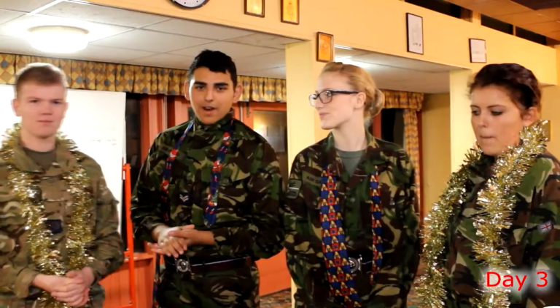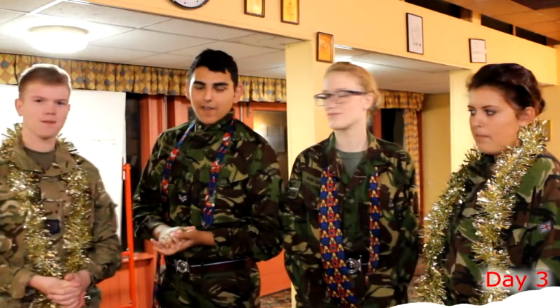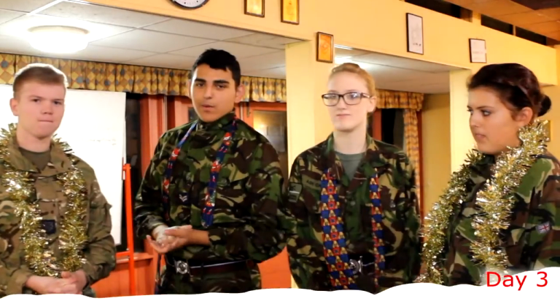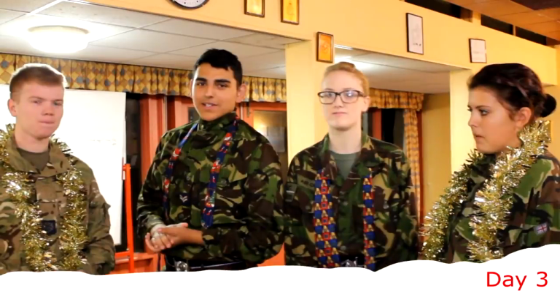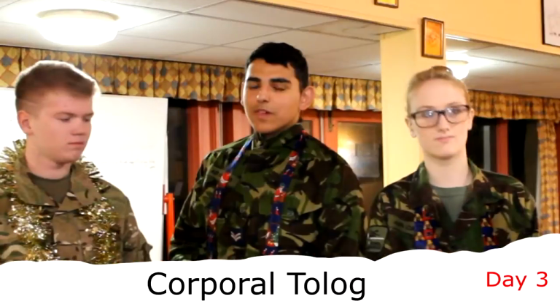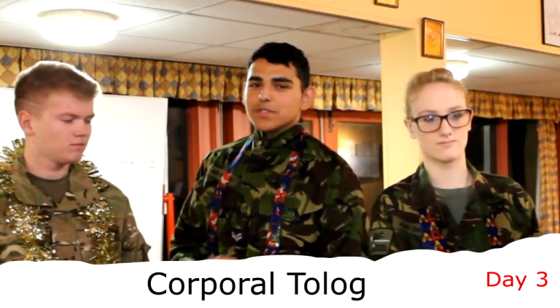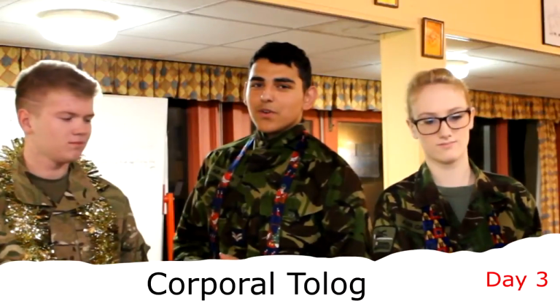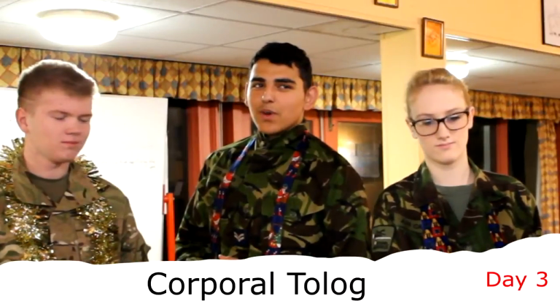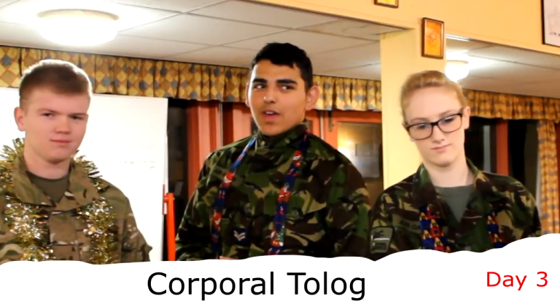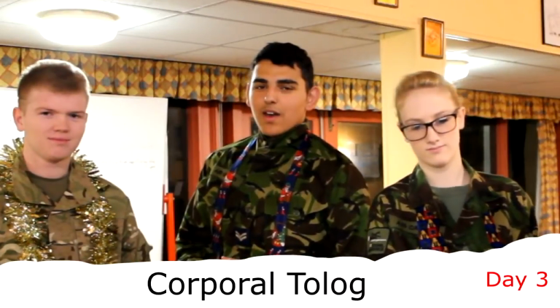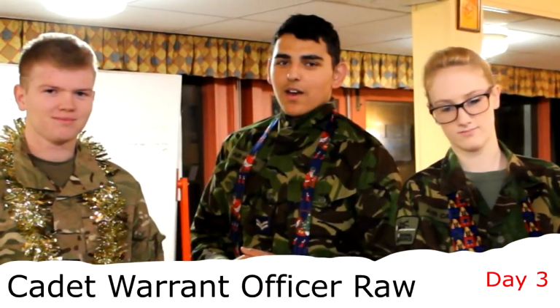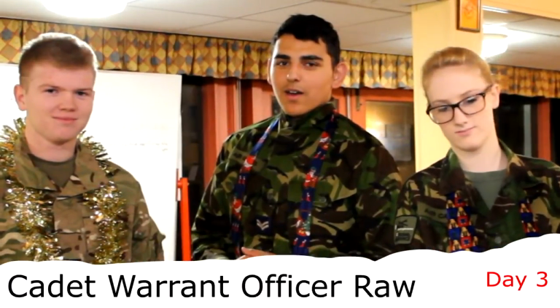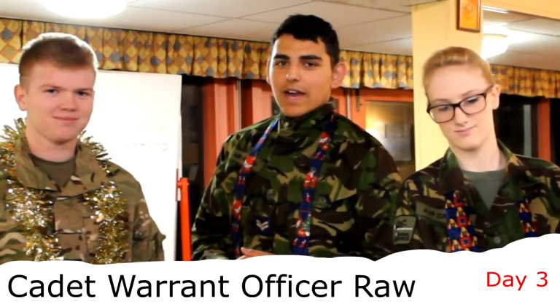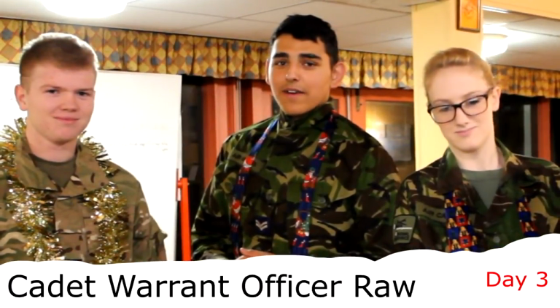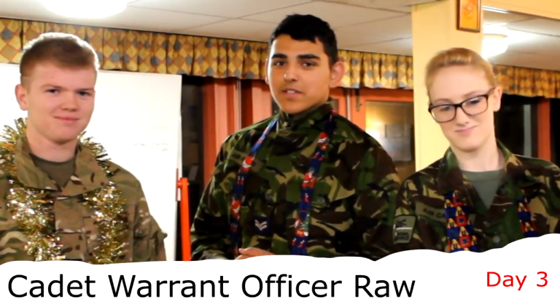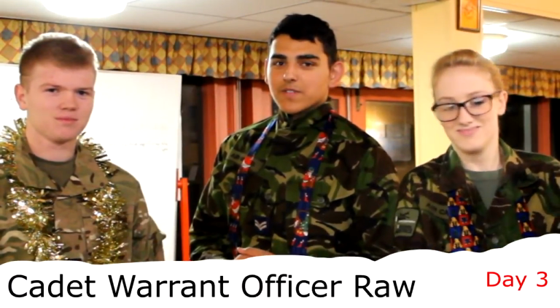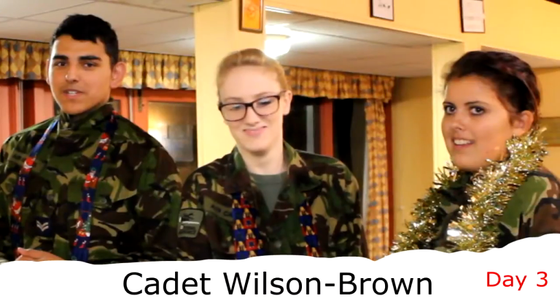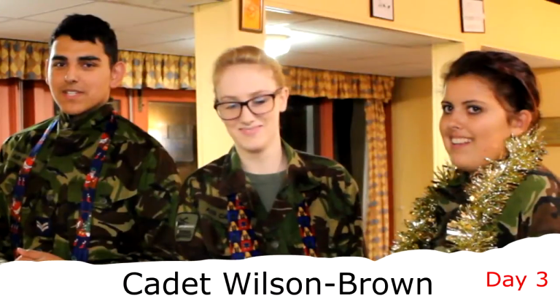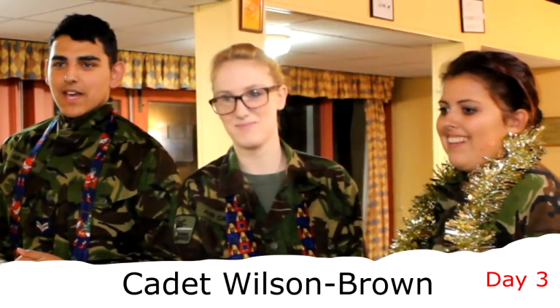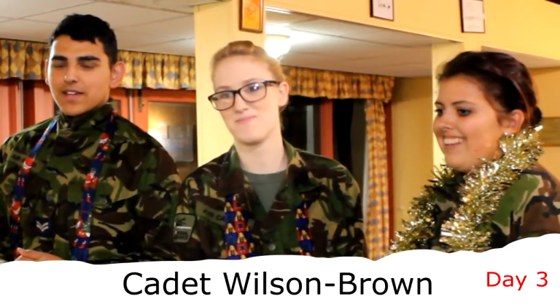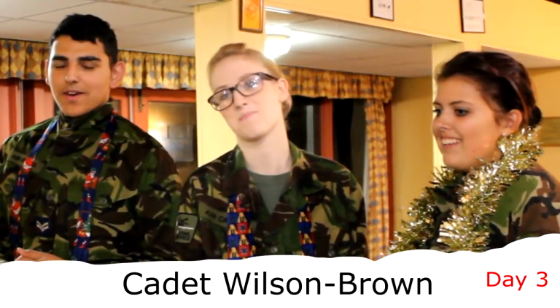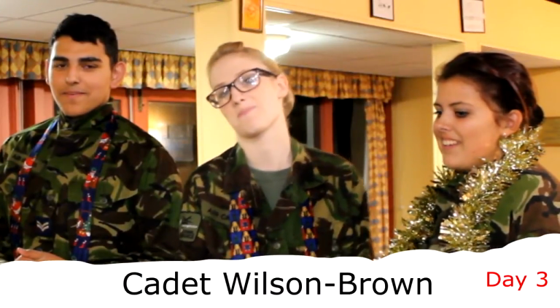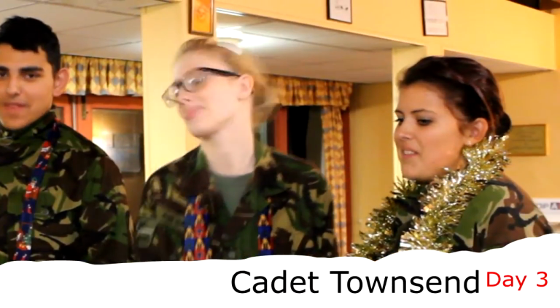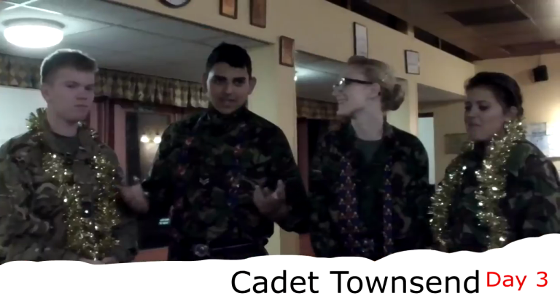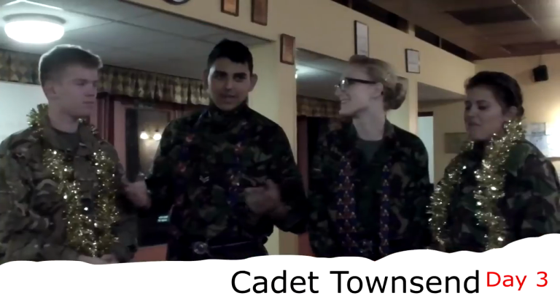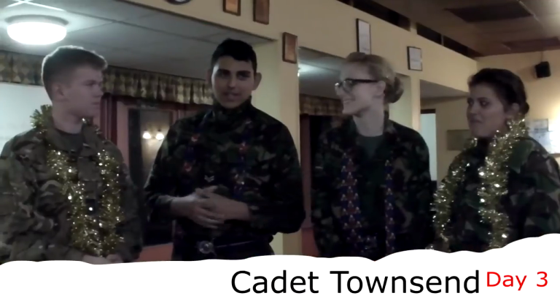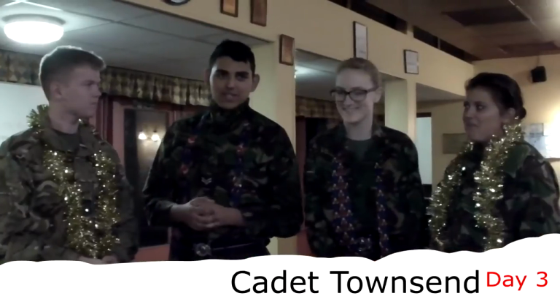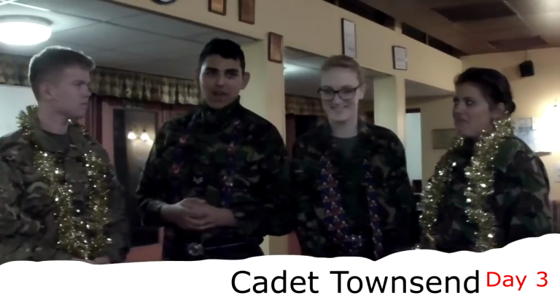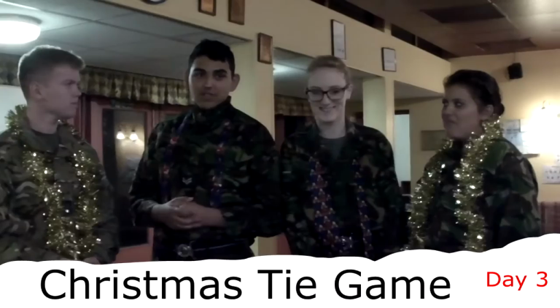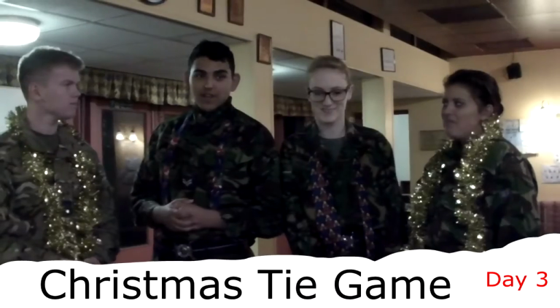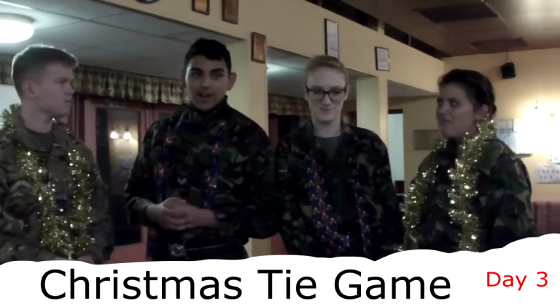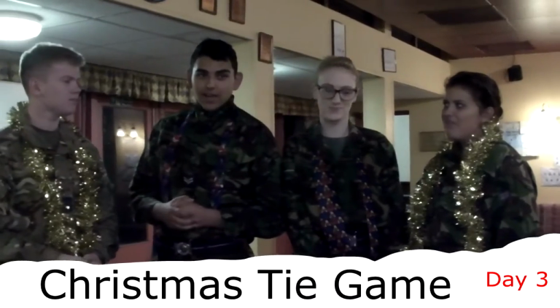Hi everyone, welcome to Countdown to Christmas. Today we're going to teach you how to tie a tie.